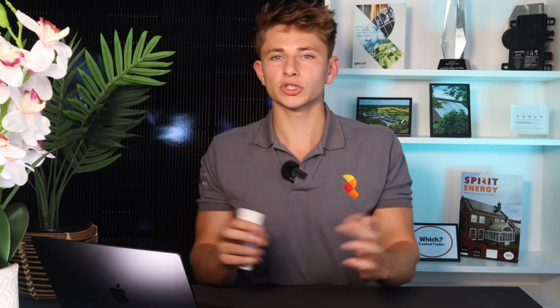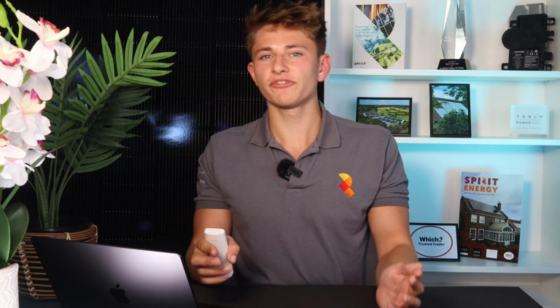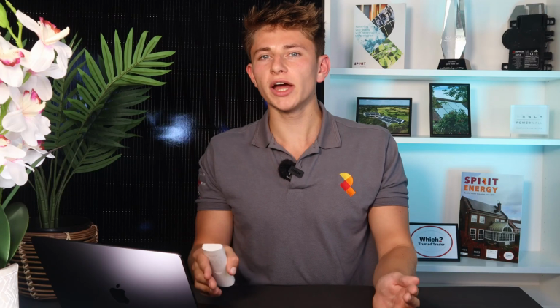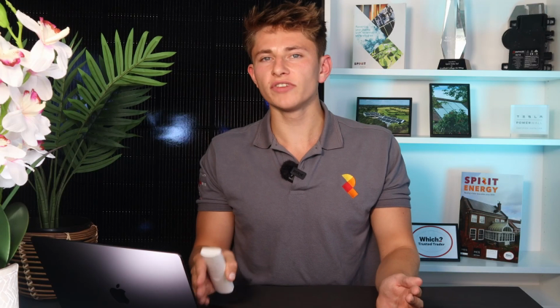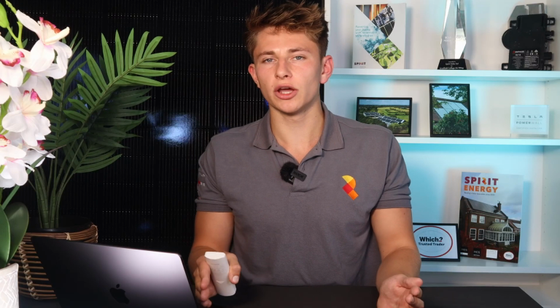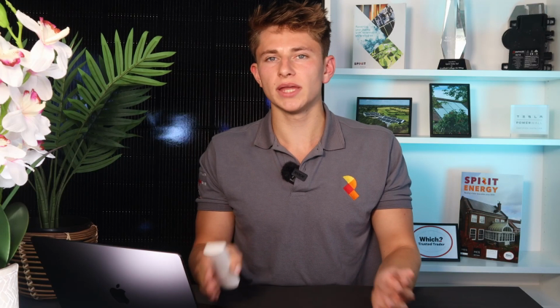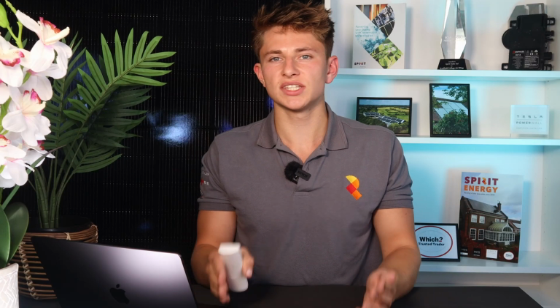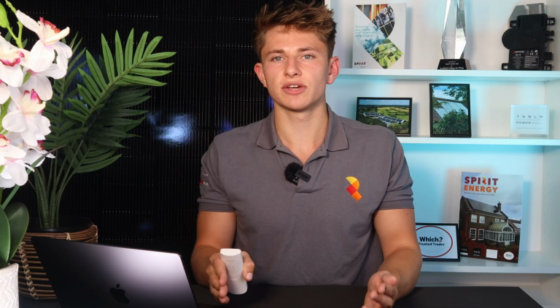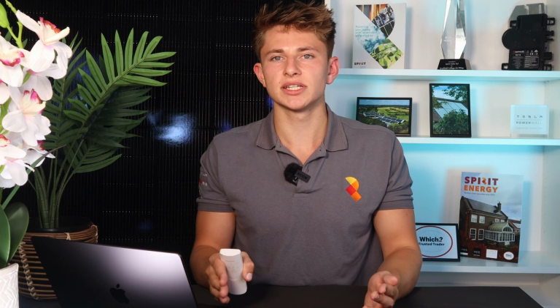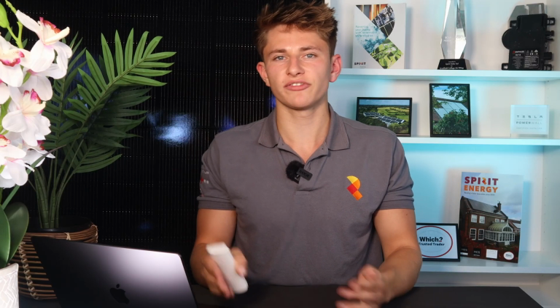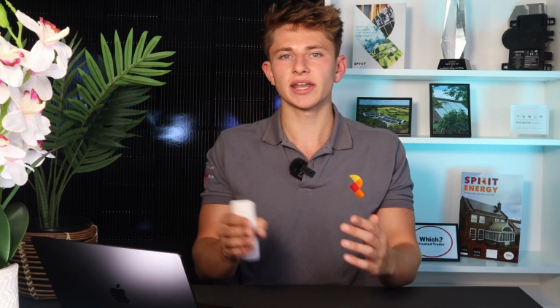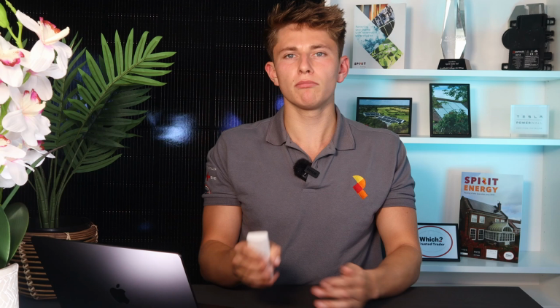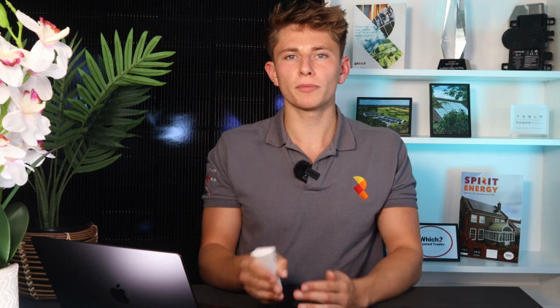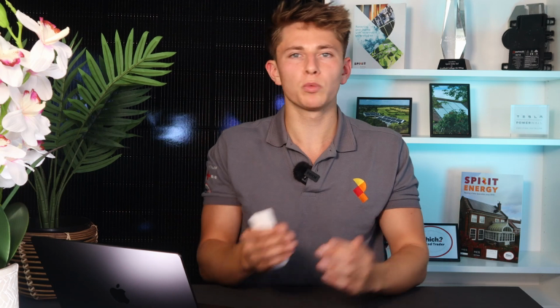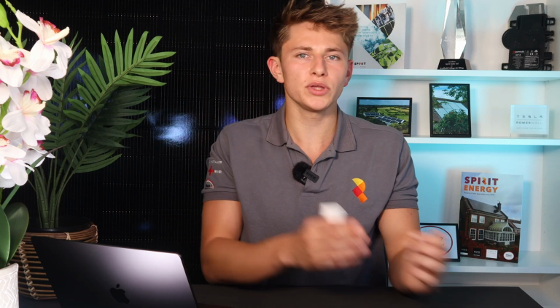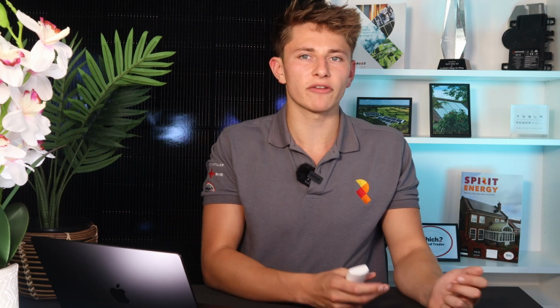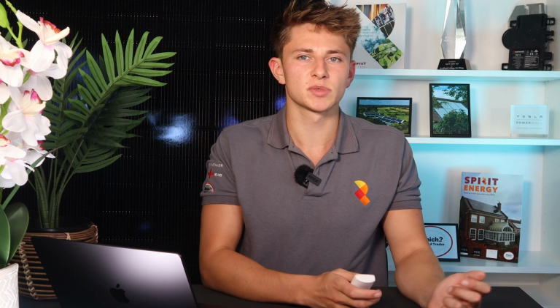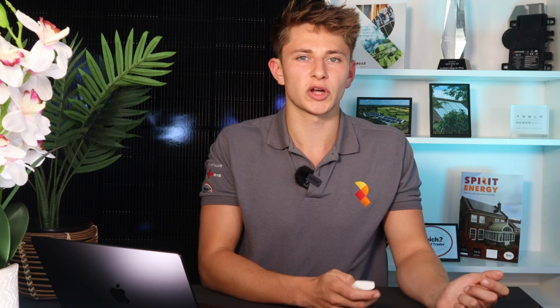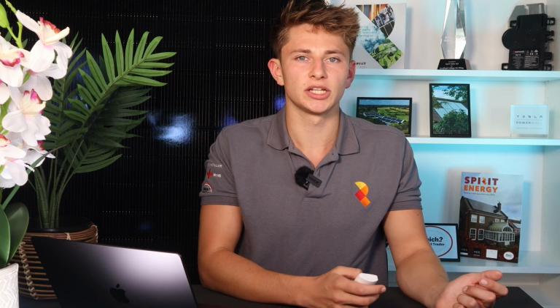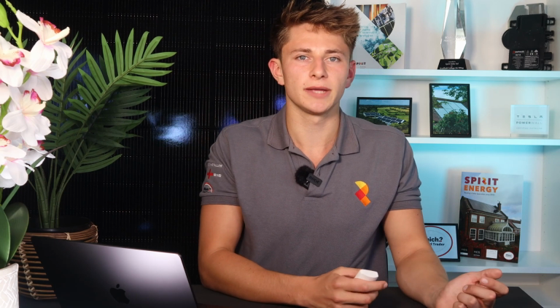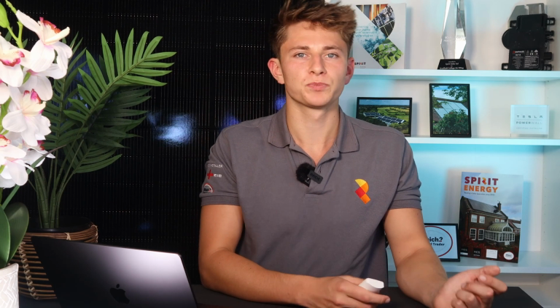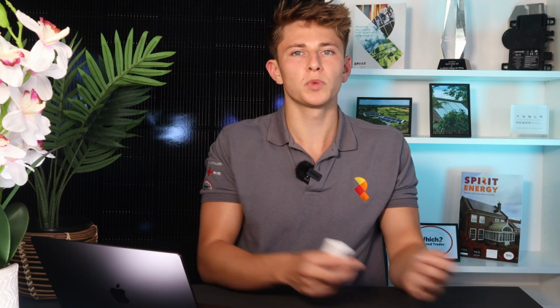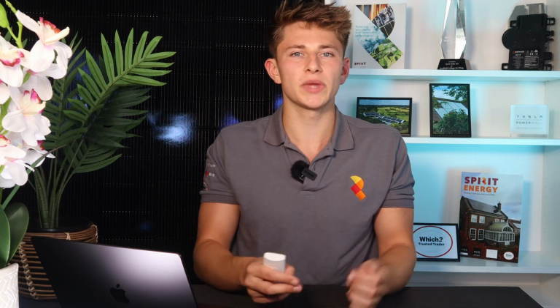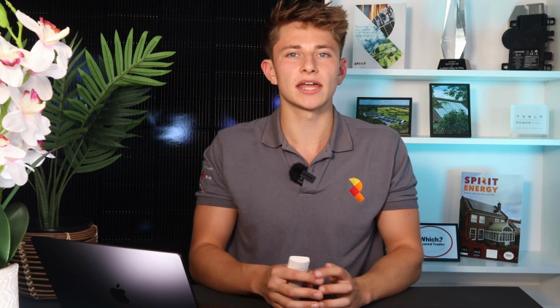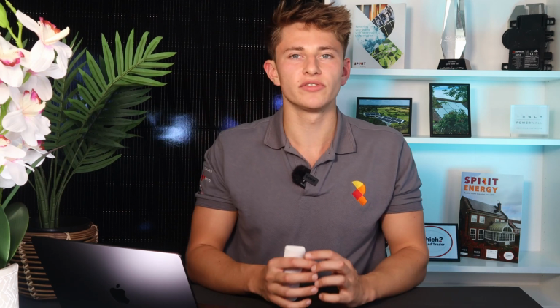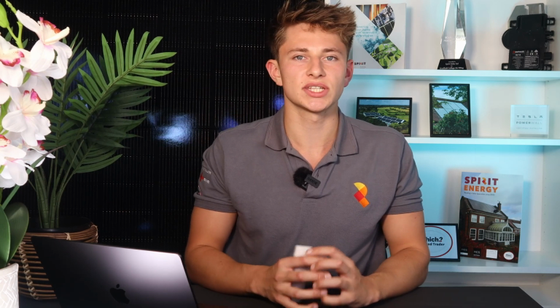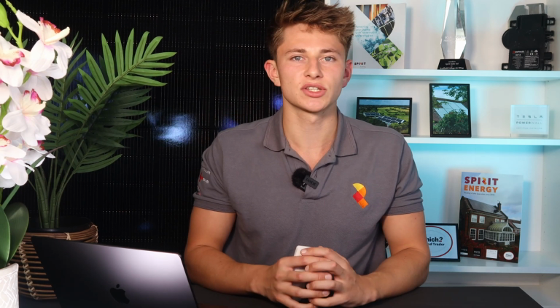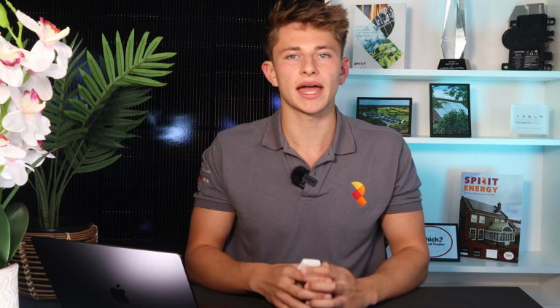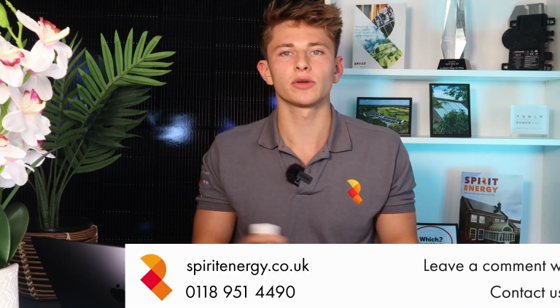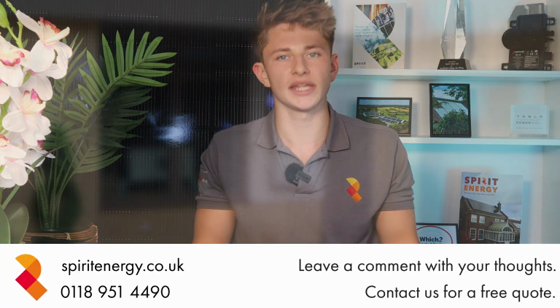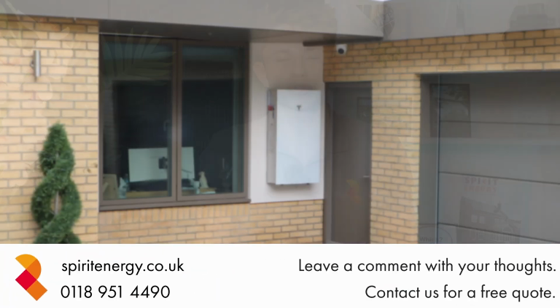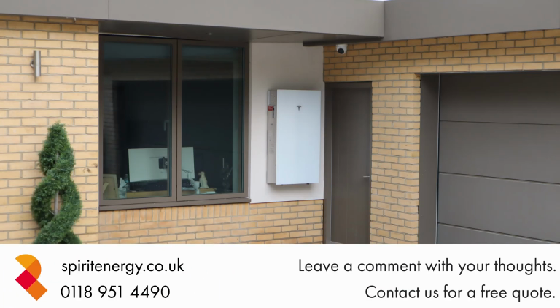Watch the final video in this series to find out more about what you get from Spirit Energy when we hand over the system and complete the project.